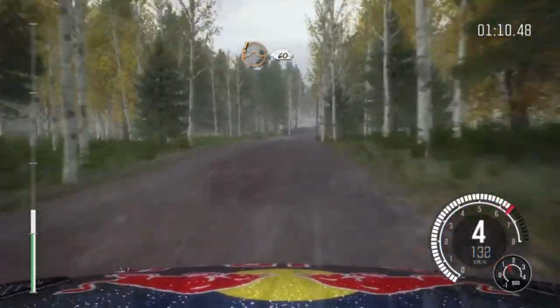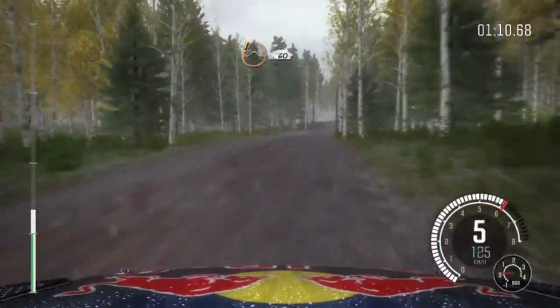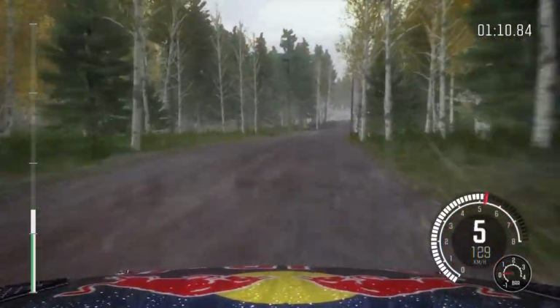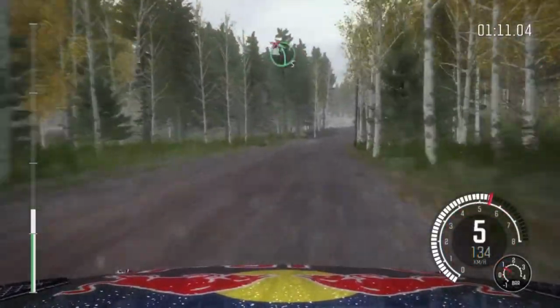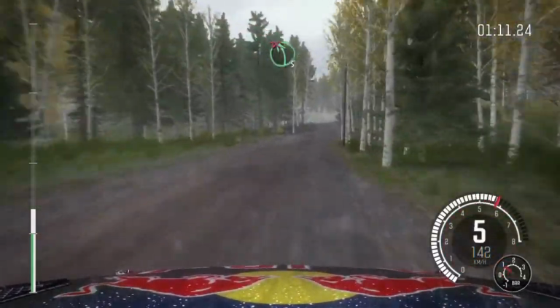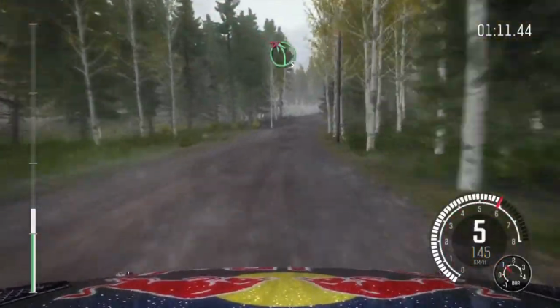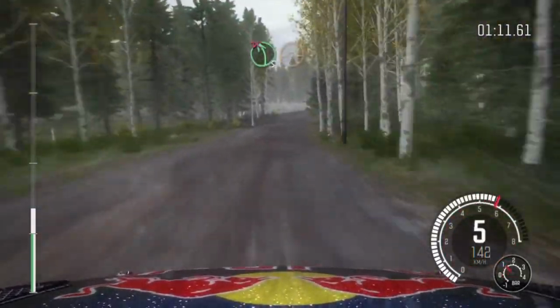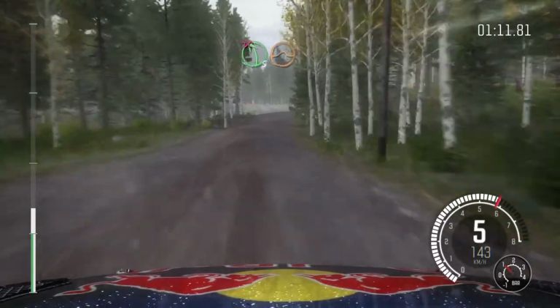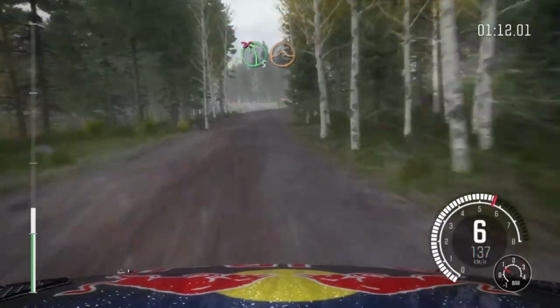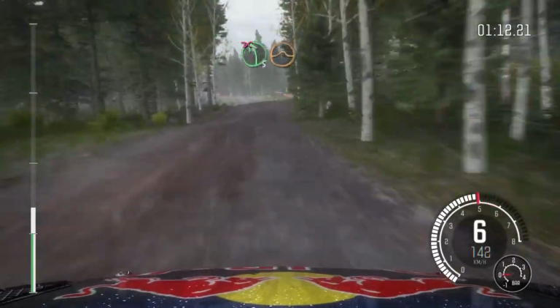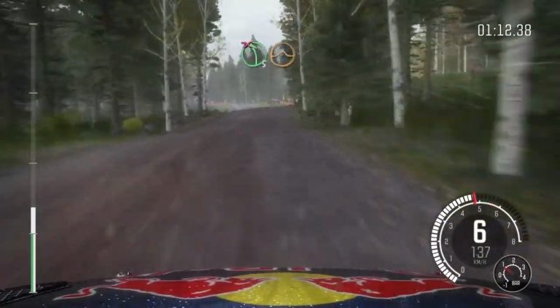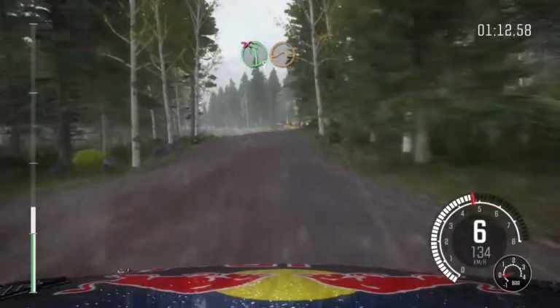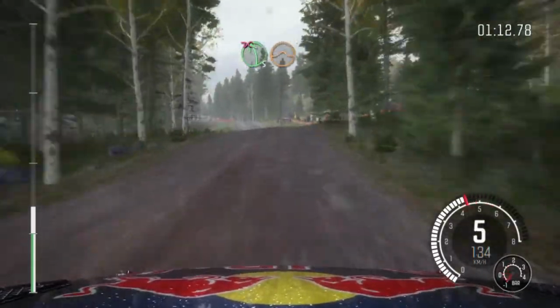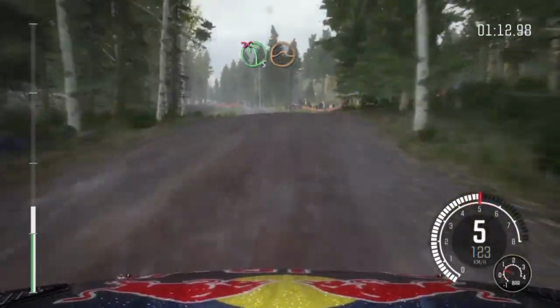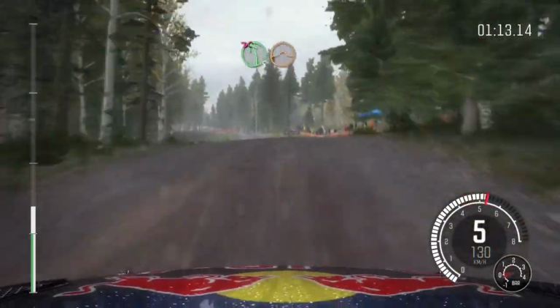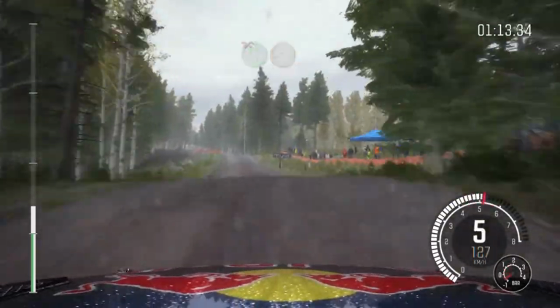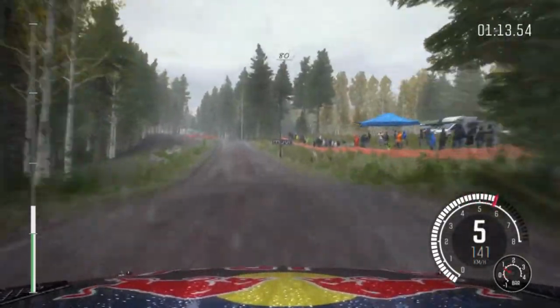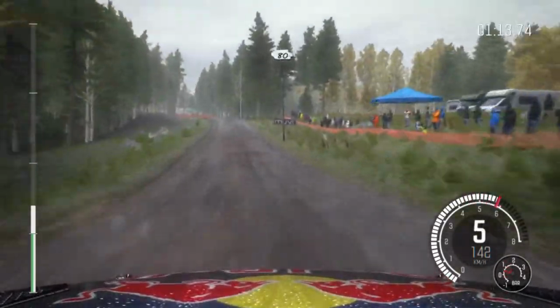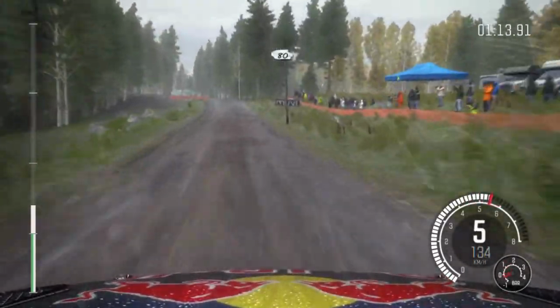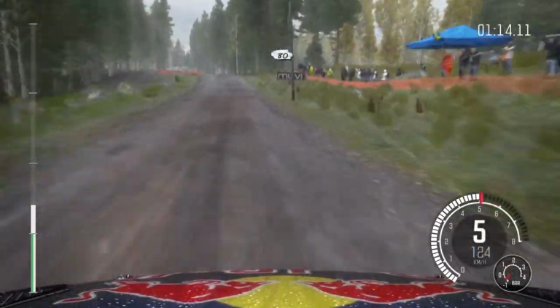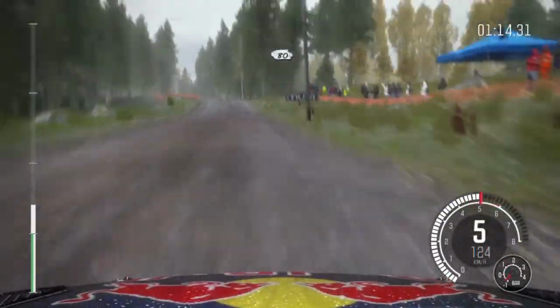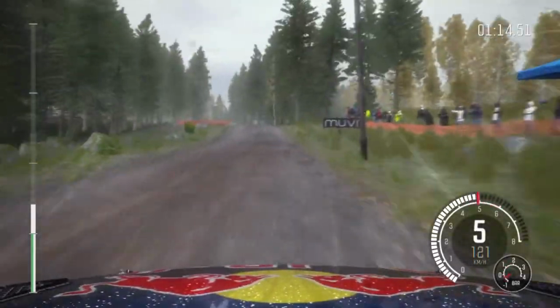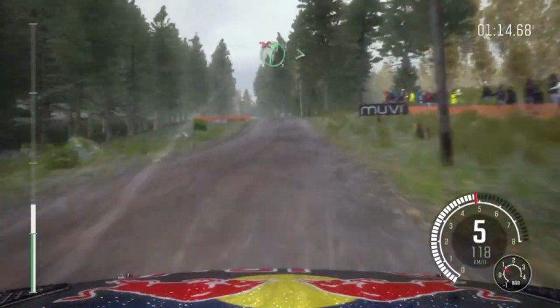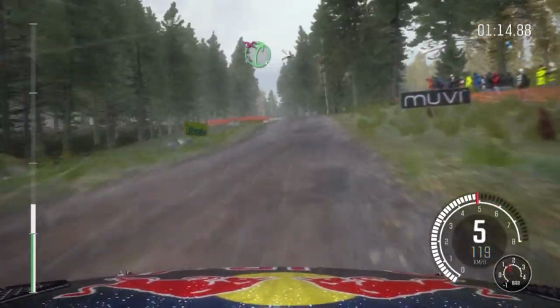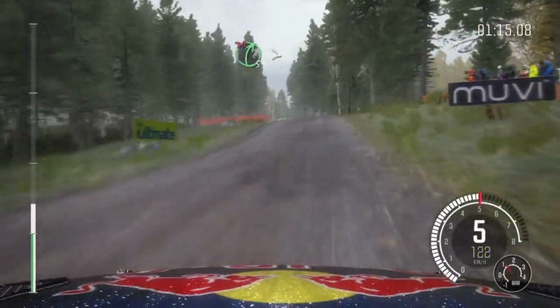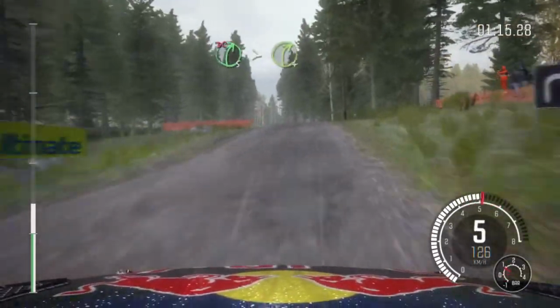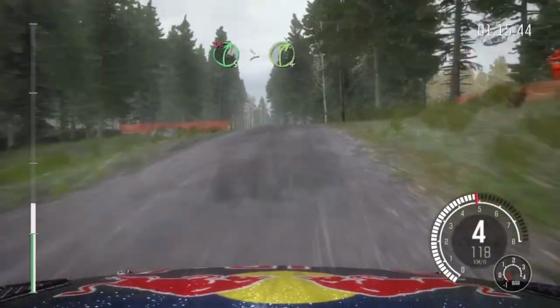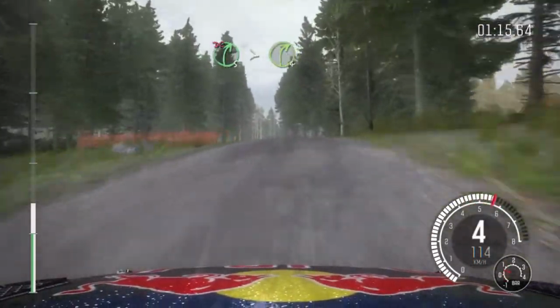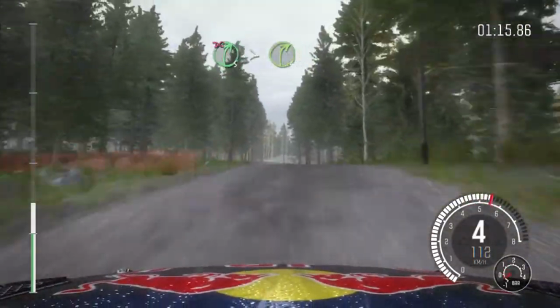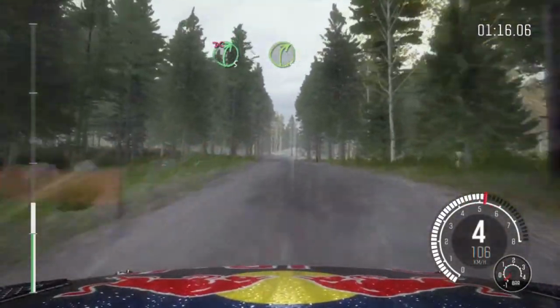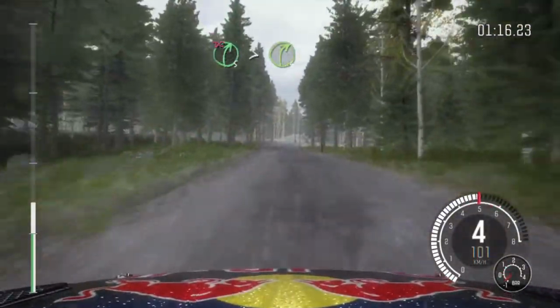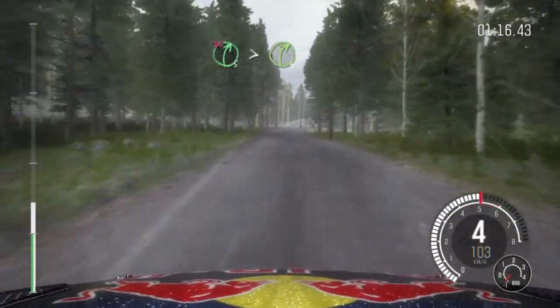Left 5 over crest, jump, AB. Don't cut. 80. Right 5 times 4 over crest, don't cut.